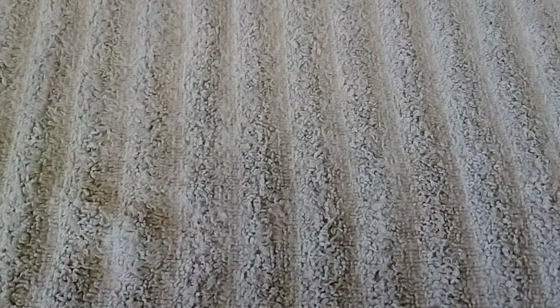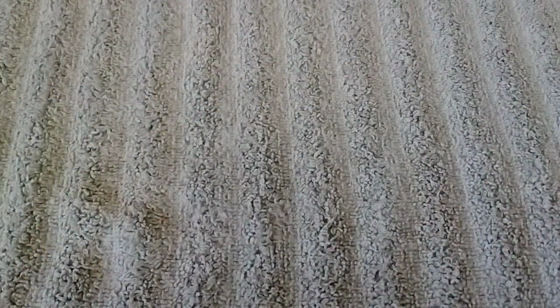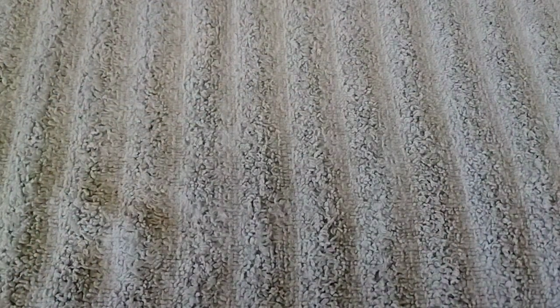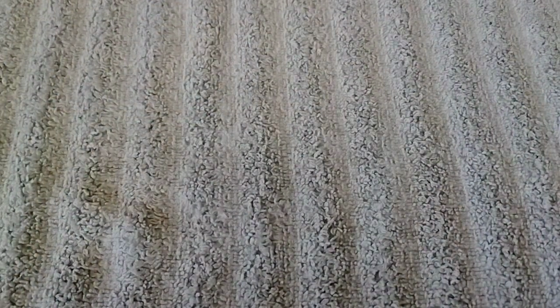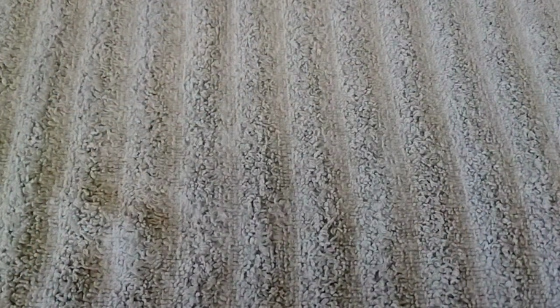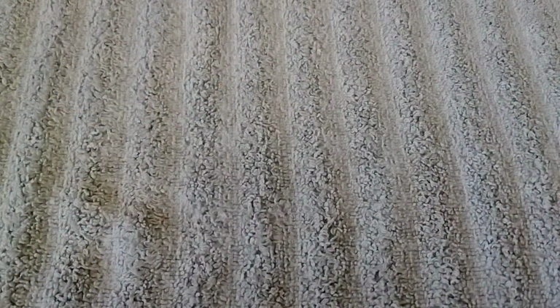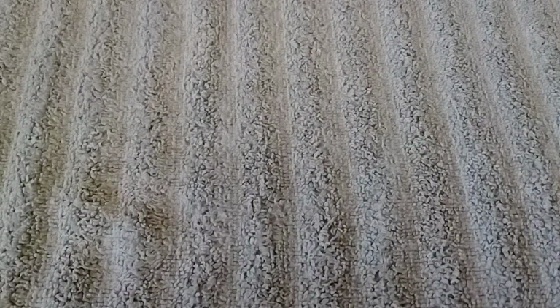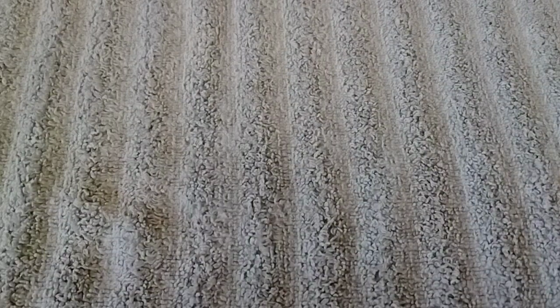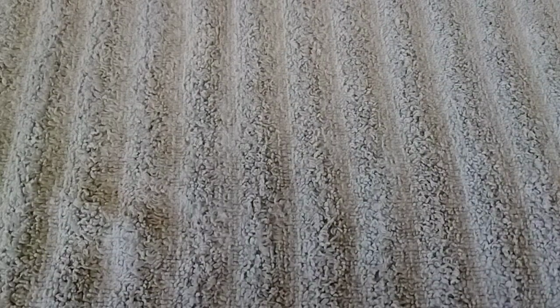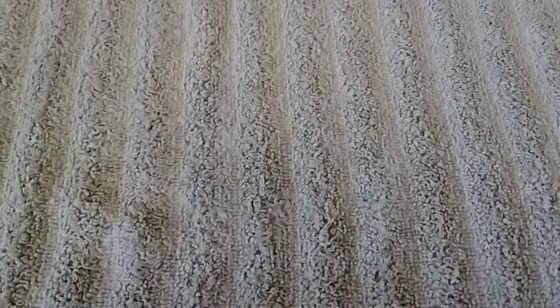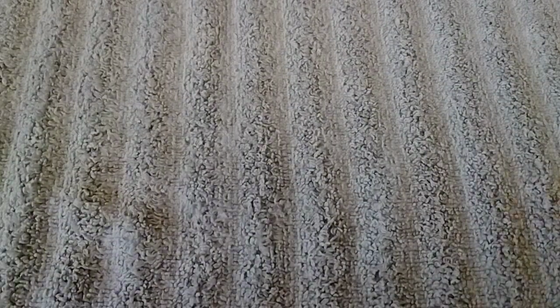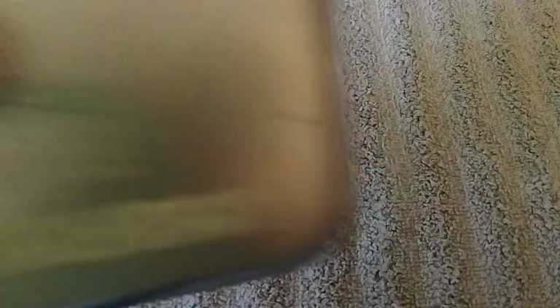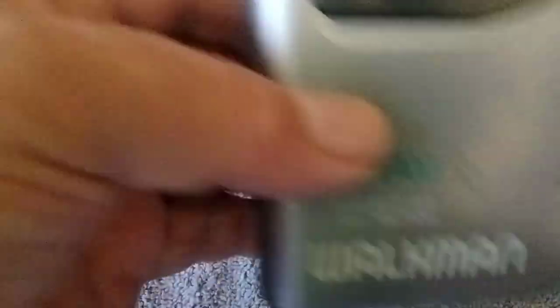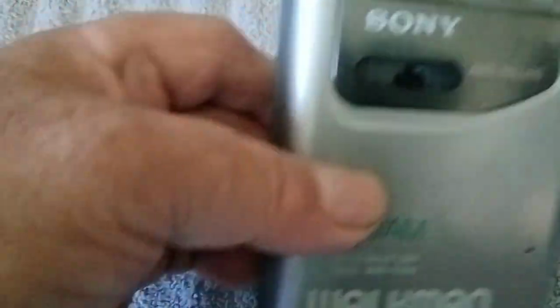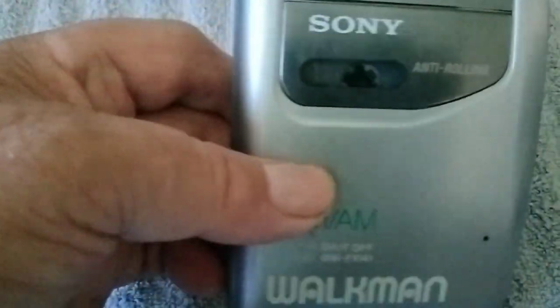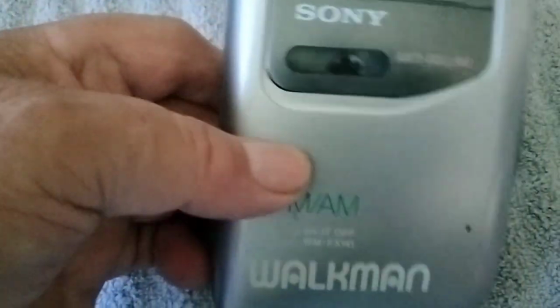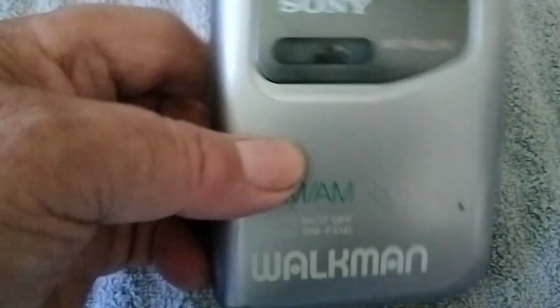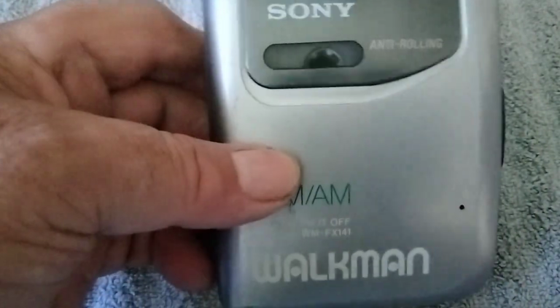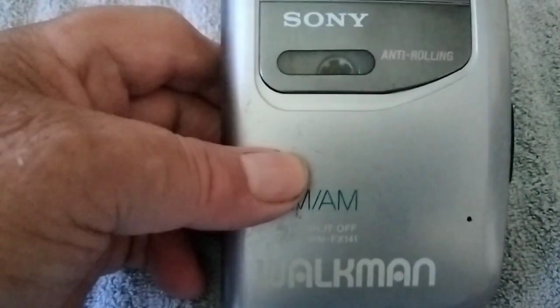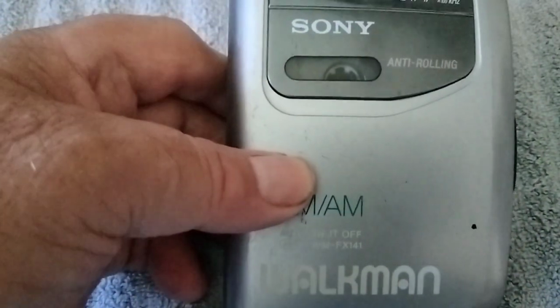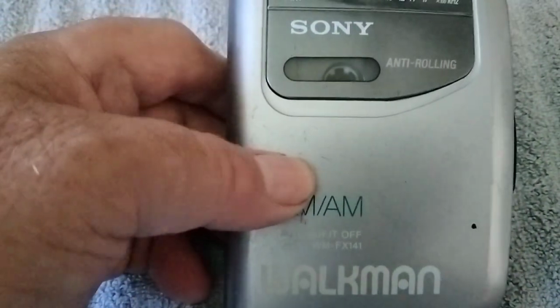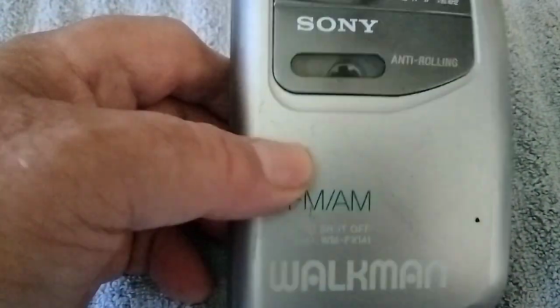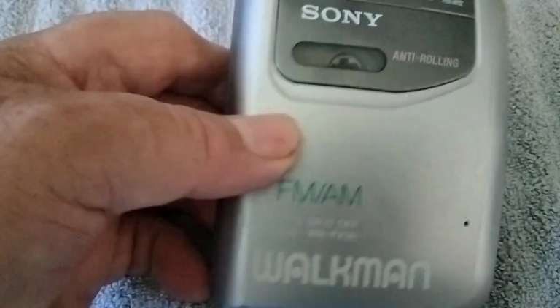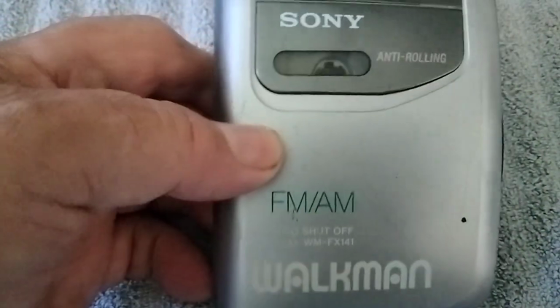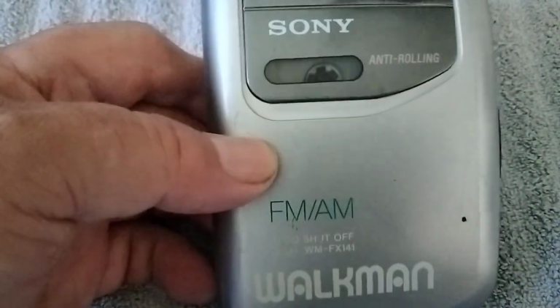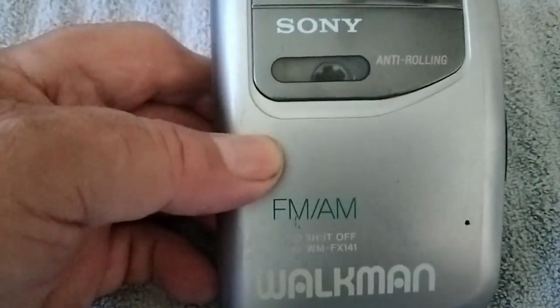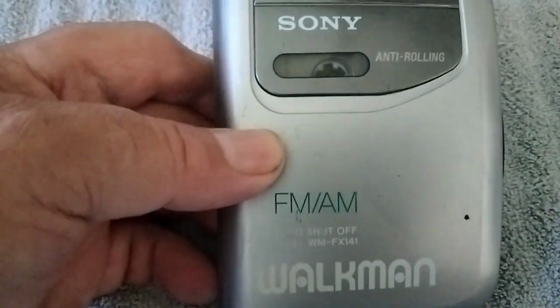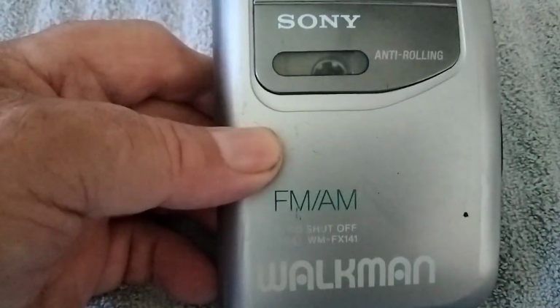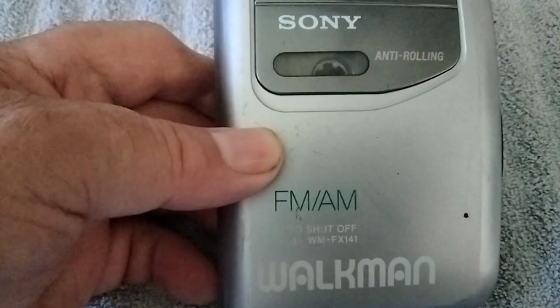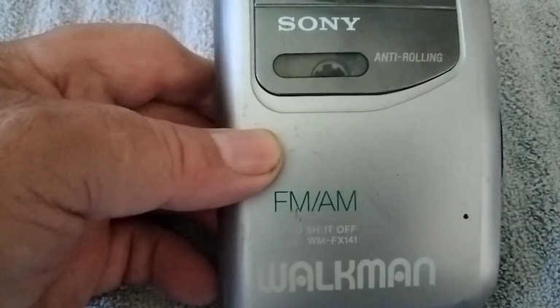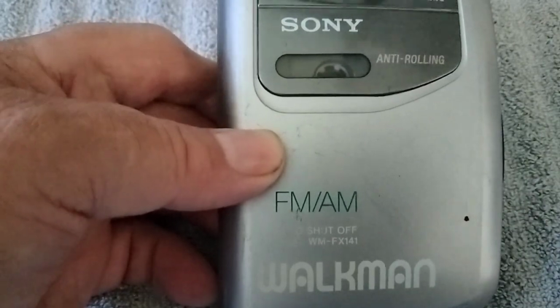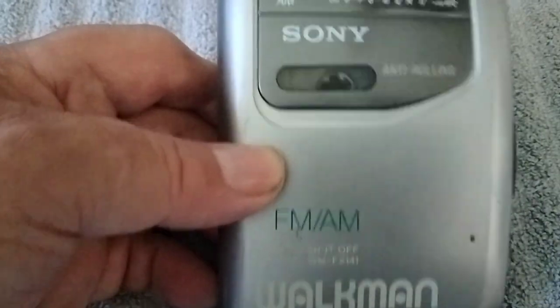The next one is a Sony AM-FM cassette player.